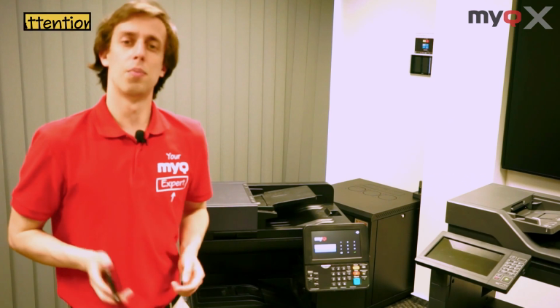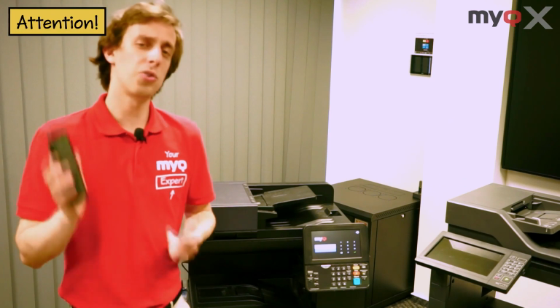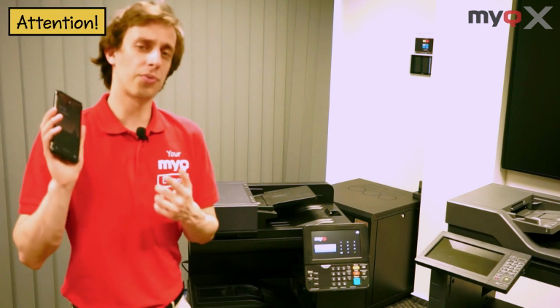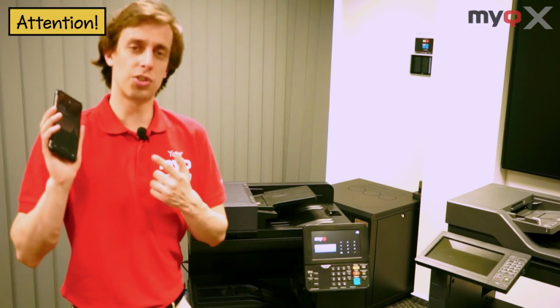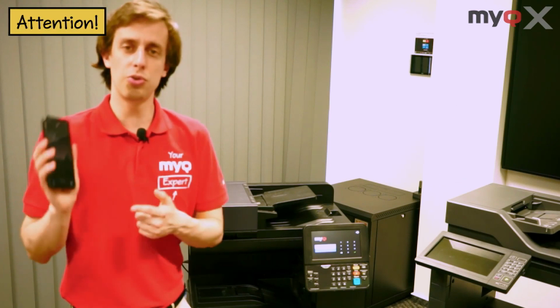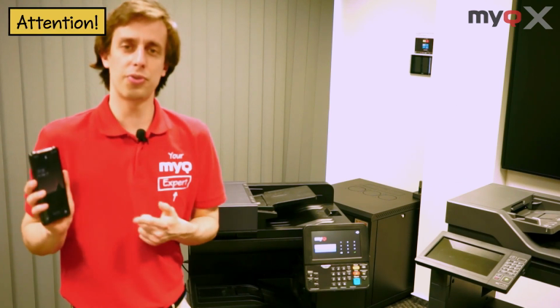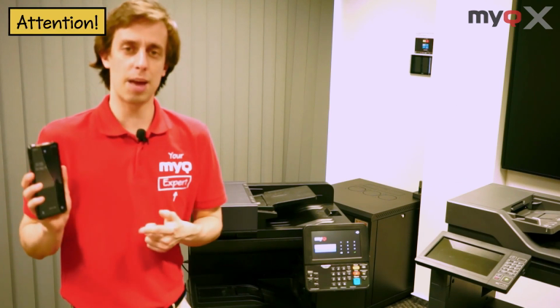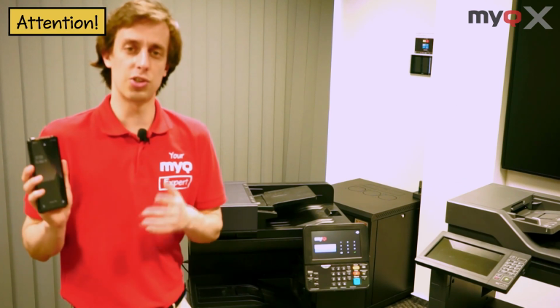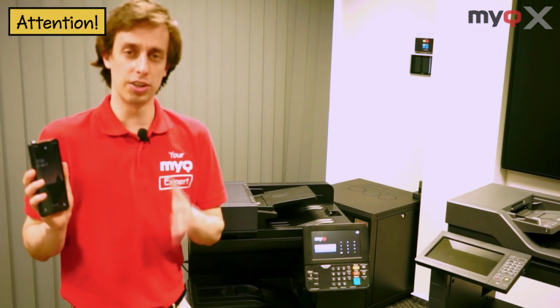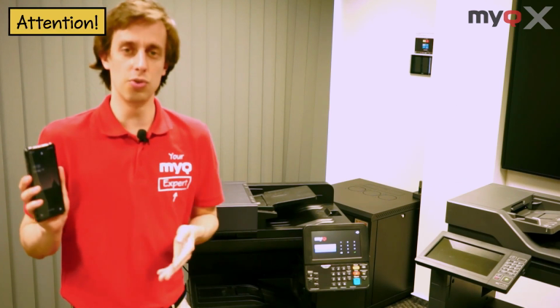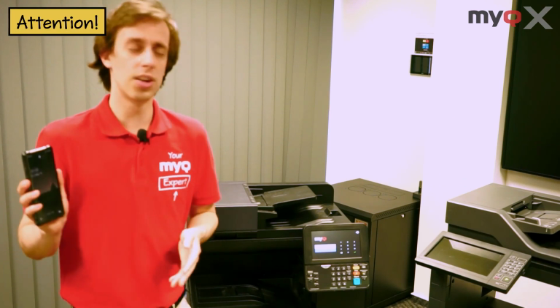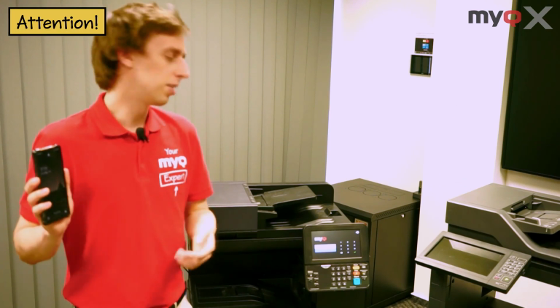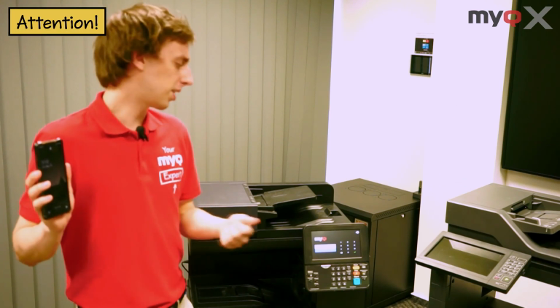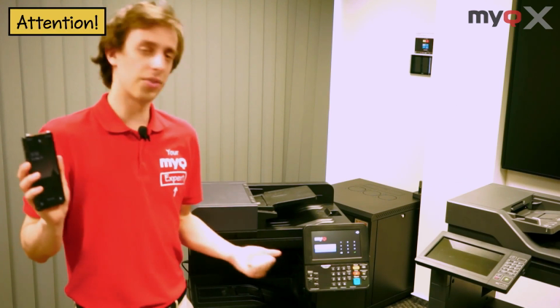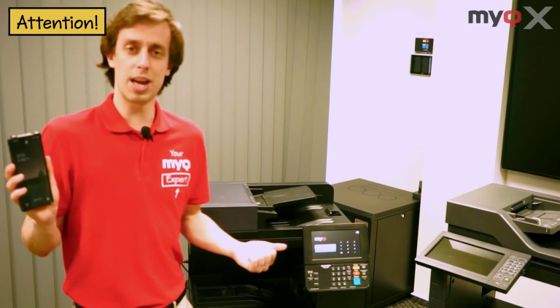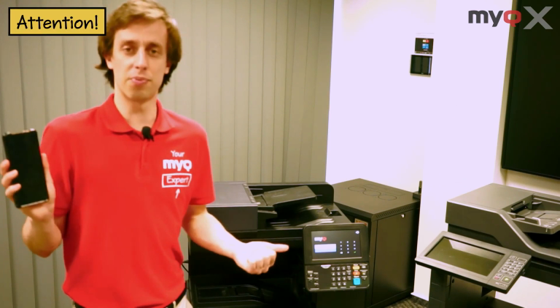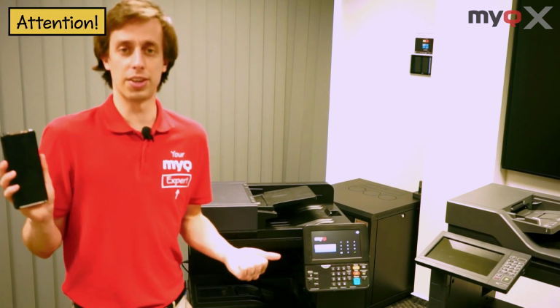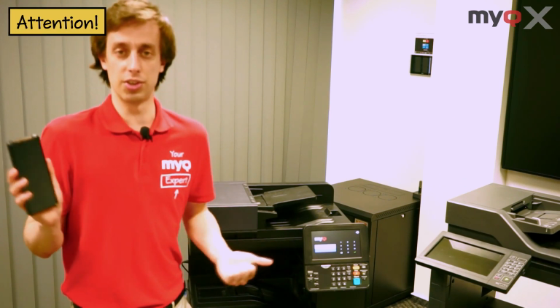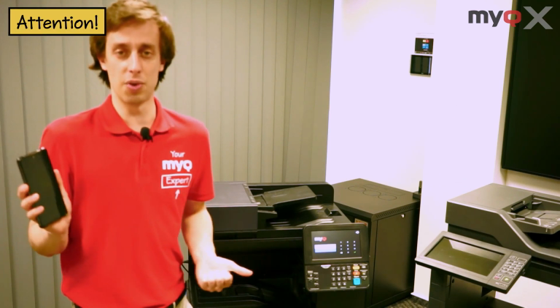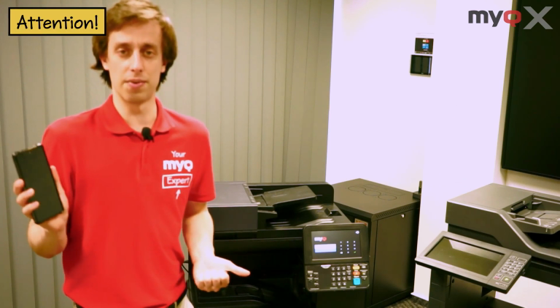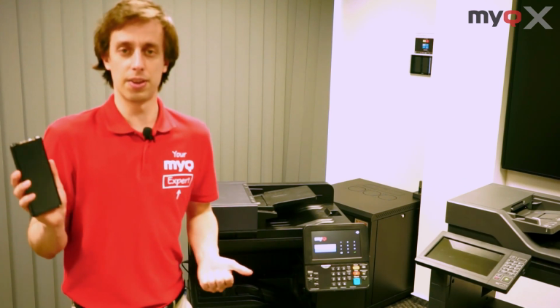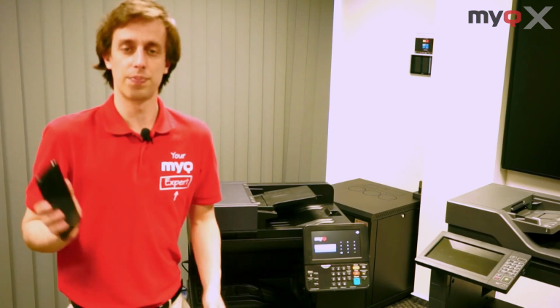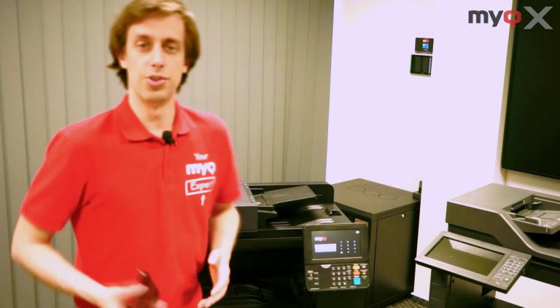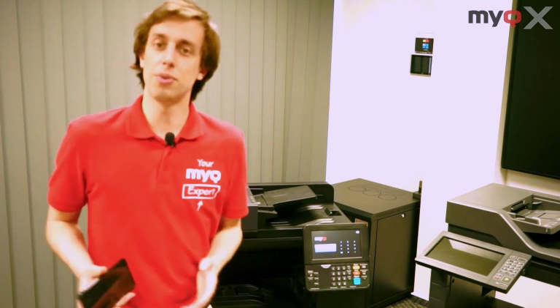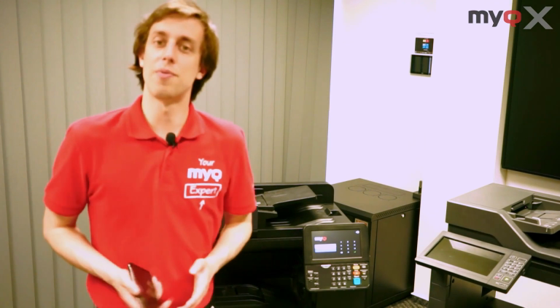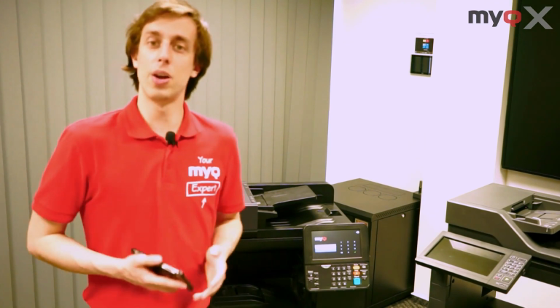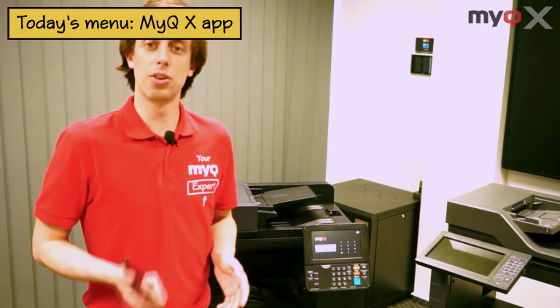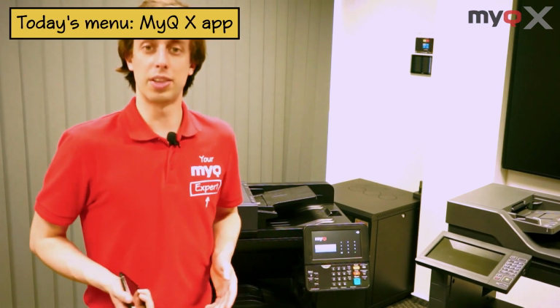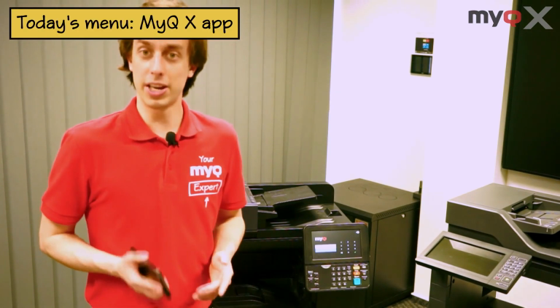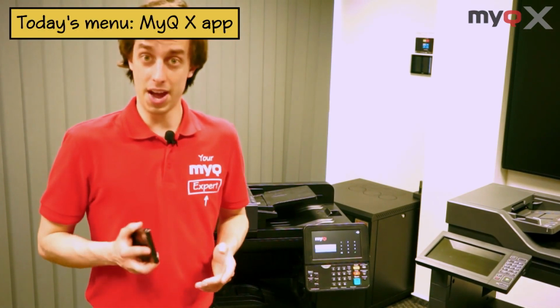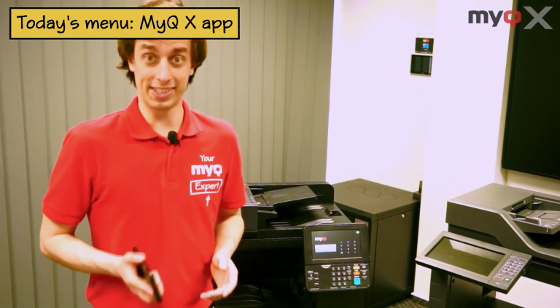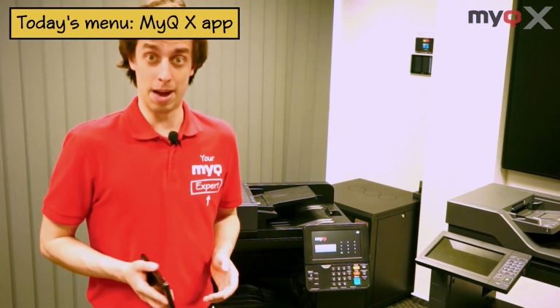MyQ offers two different apps that you can use, depending on the type of product that you have. Today we'll have a quick look at the MyQ X app.